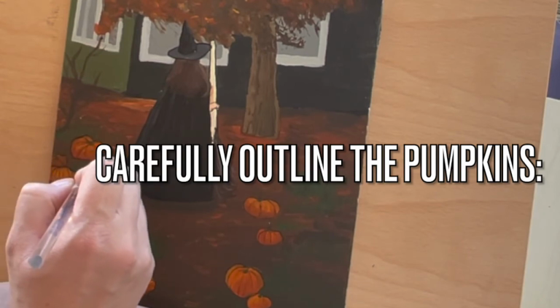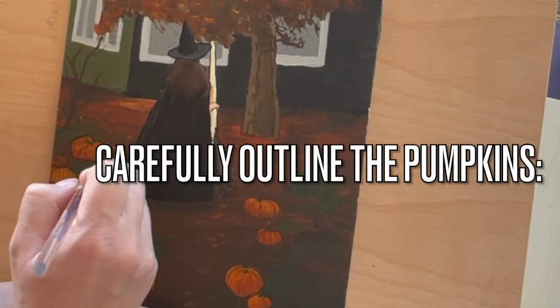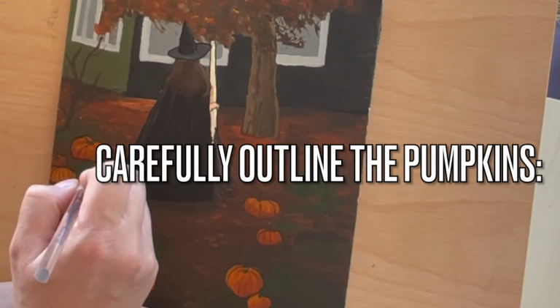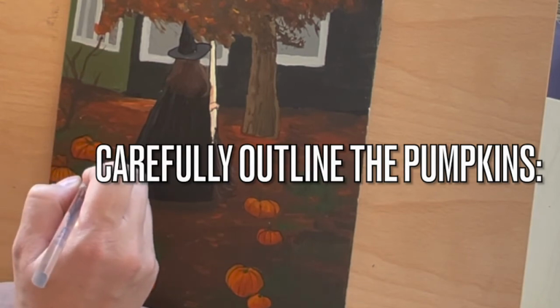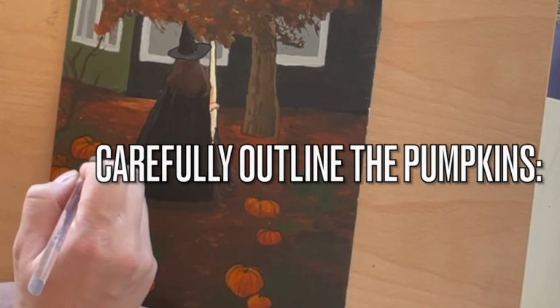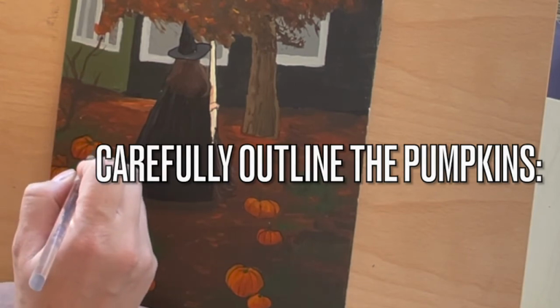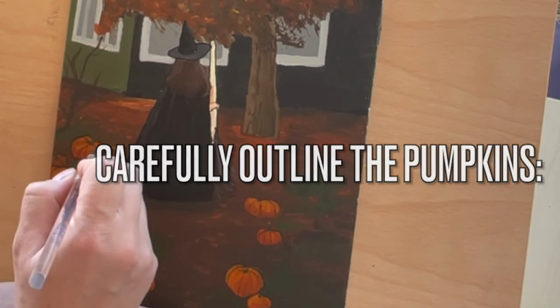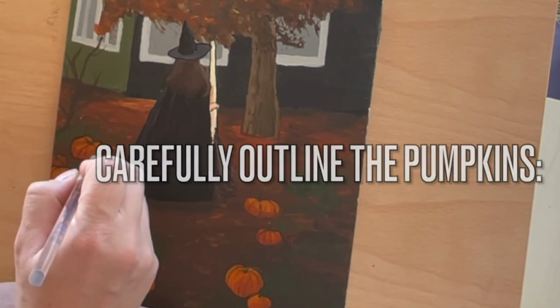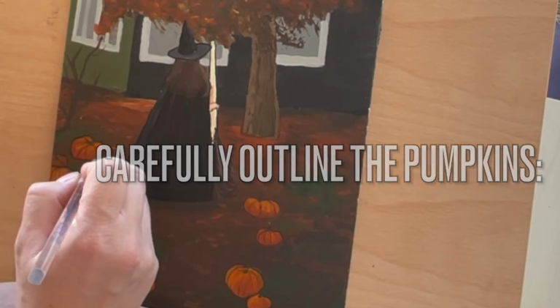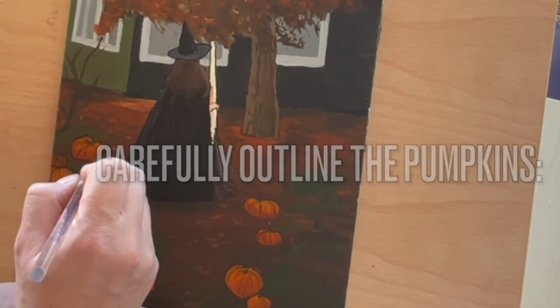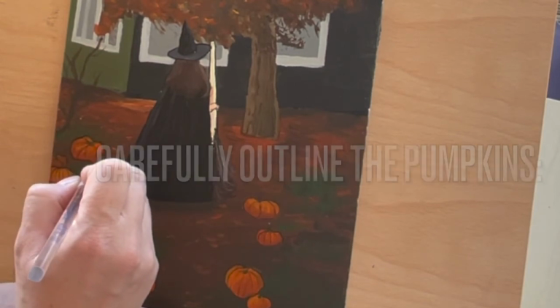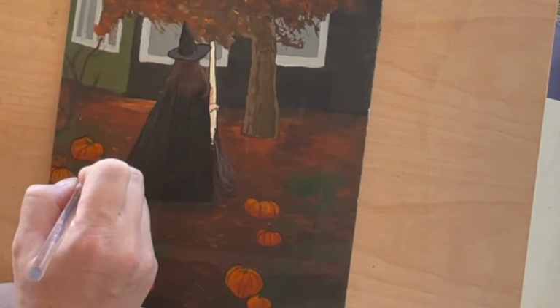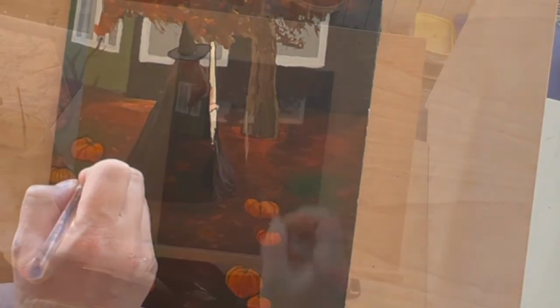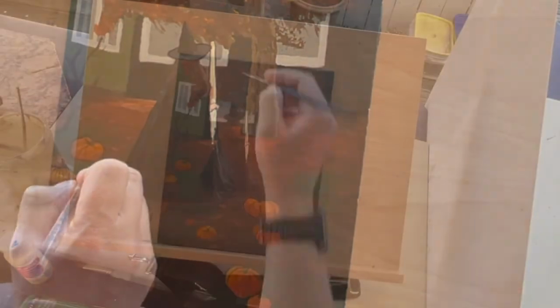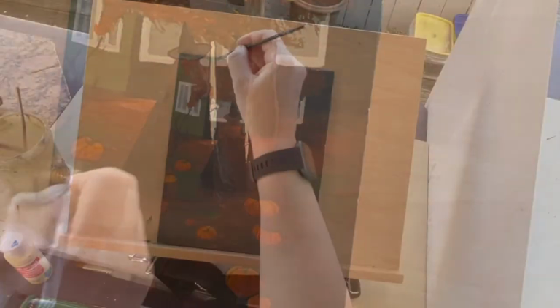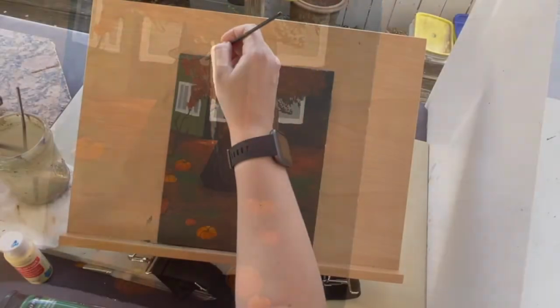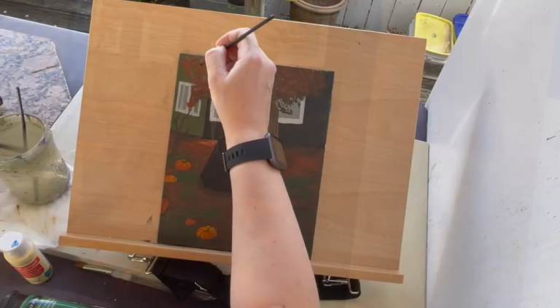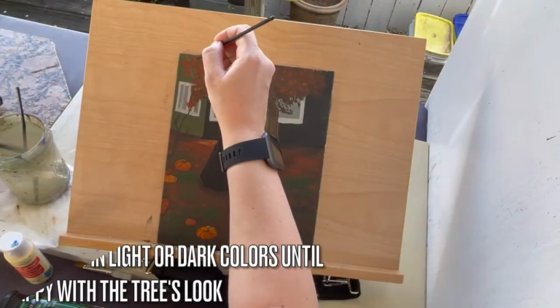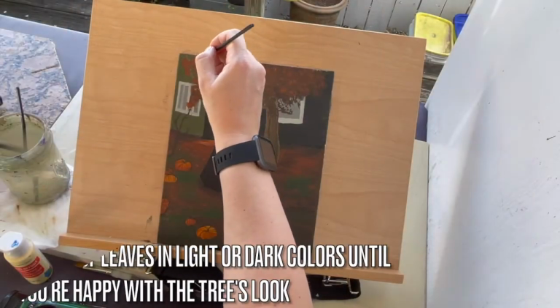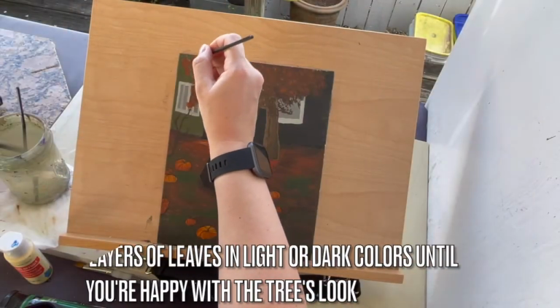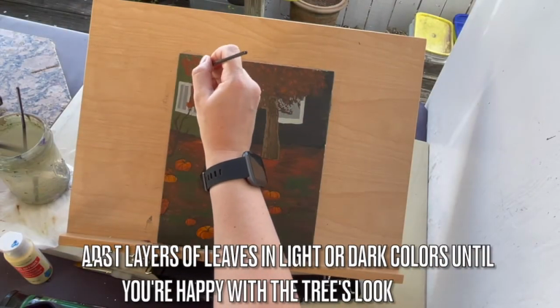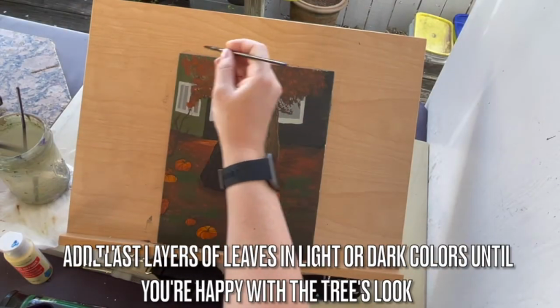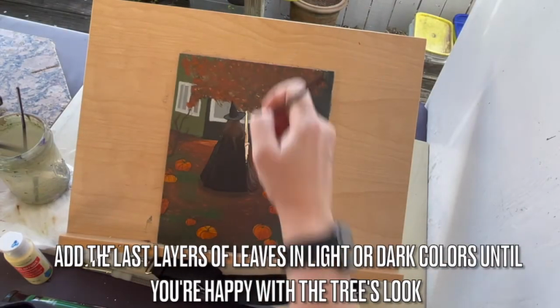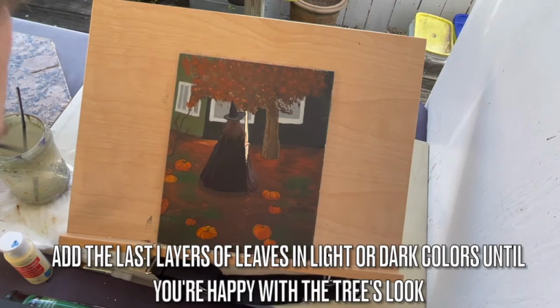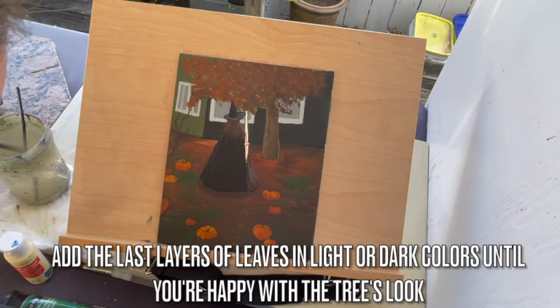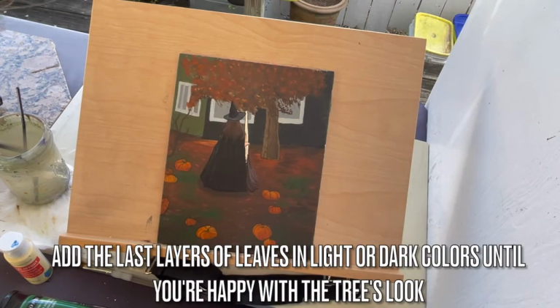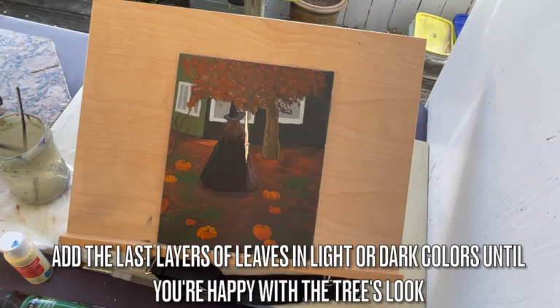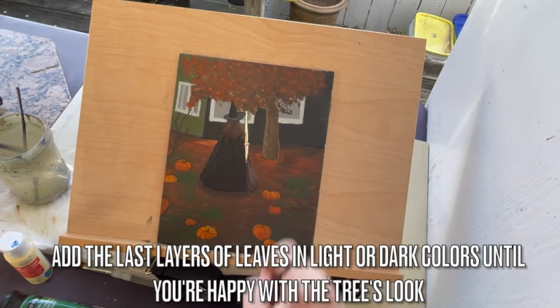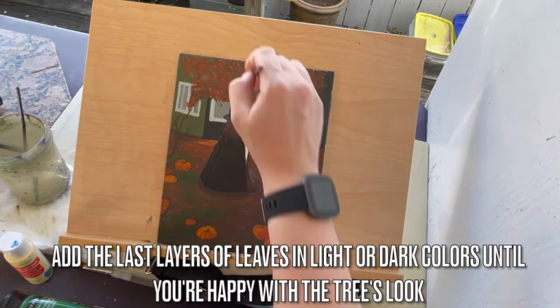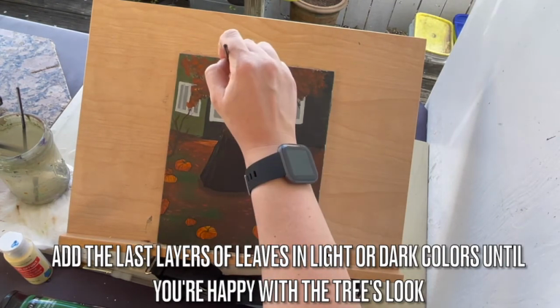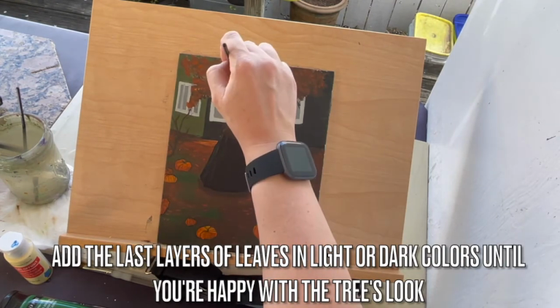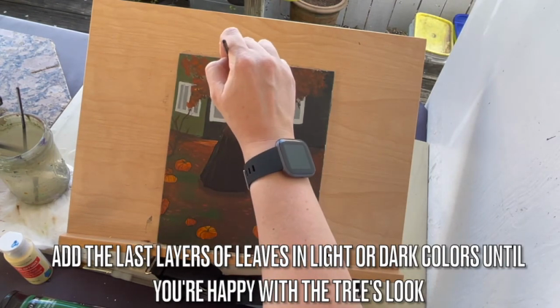Add the last layers of leaves in light or dark colors until you're happy with the tree's look.